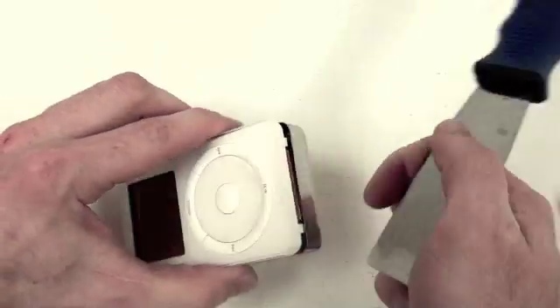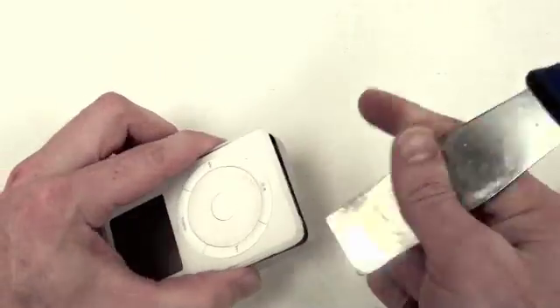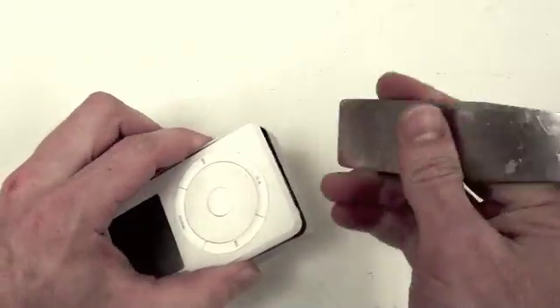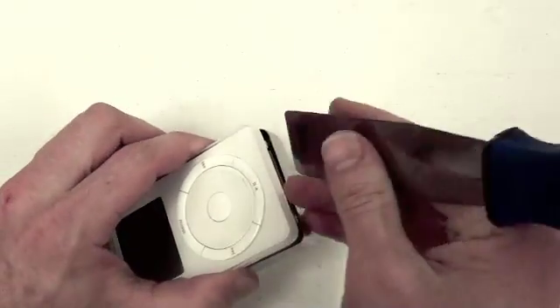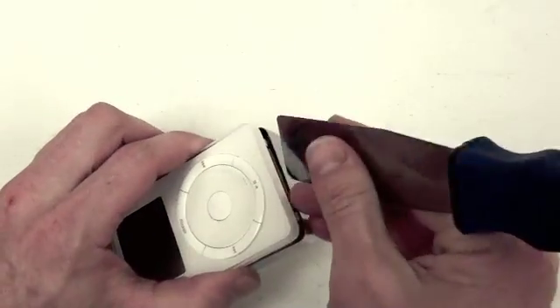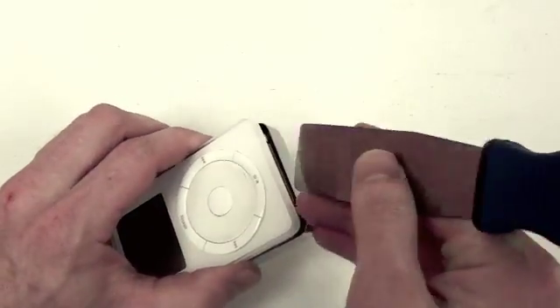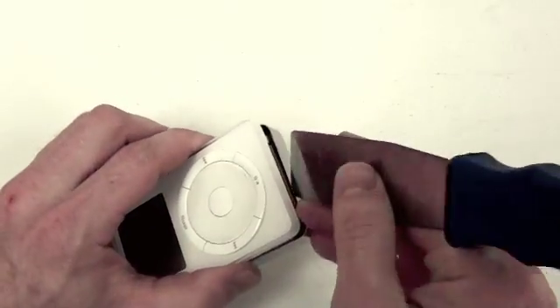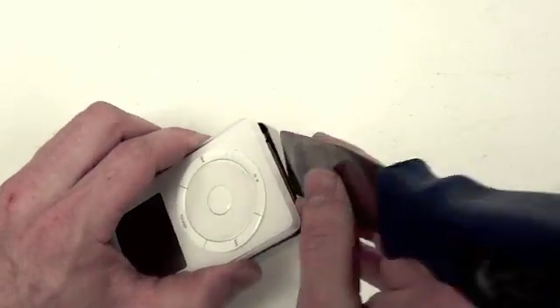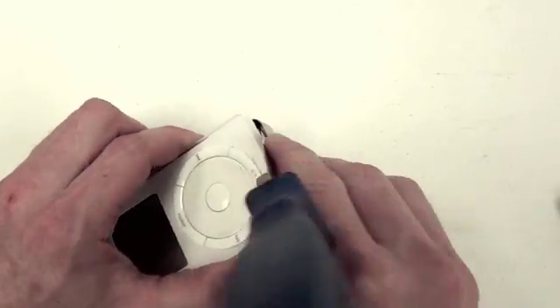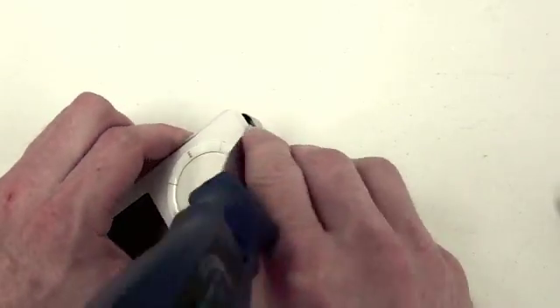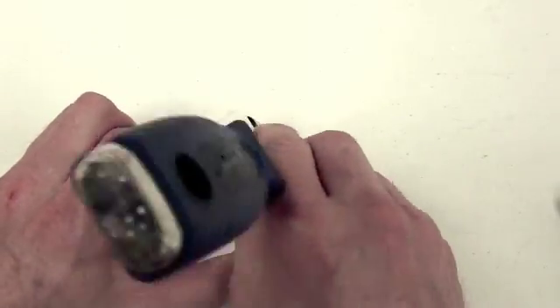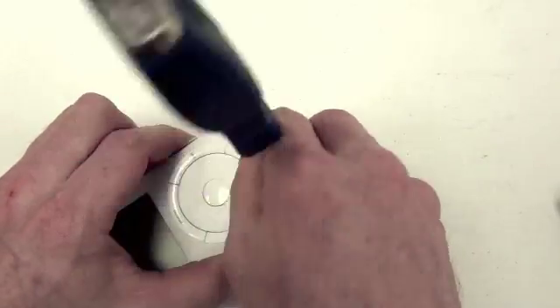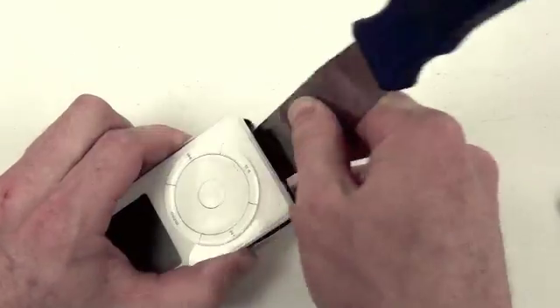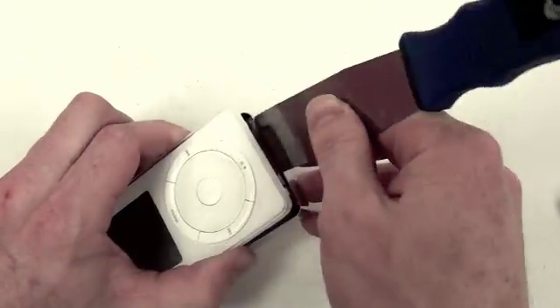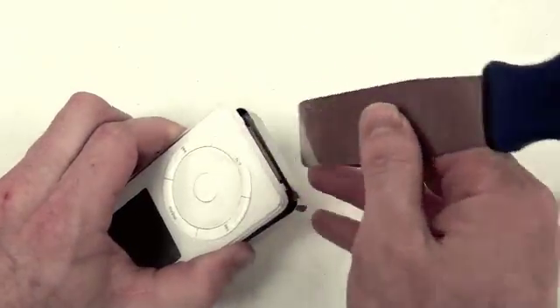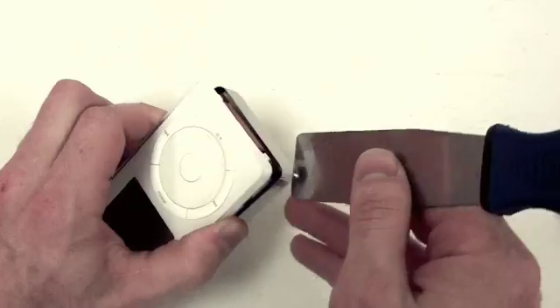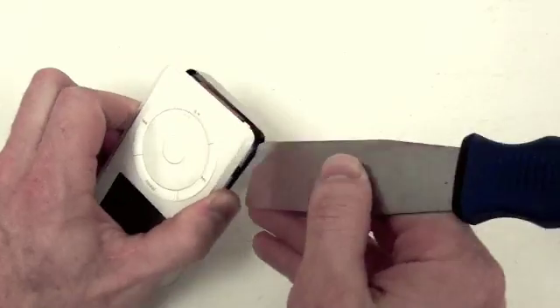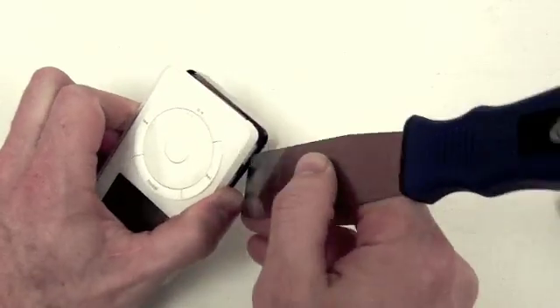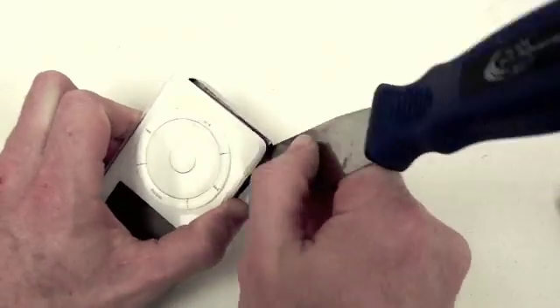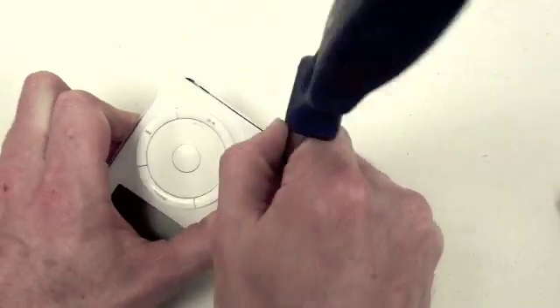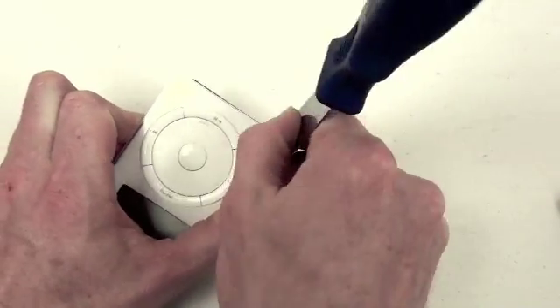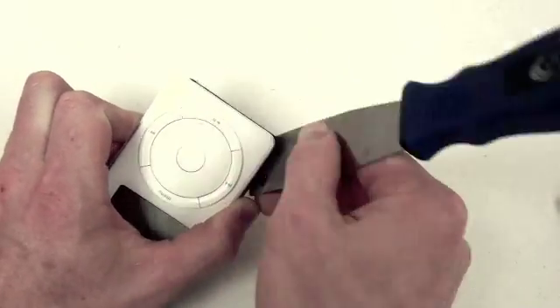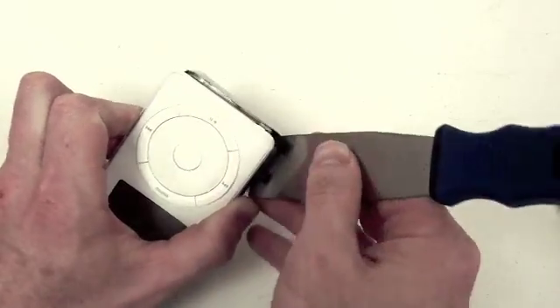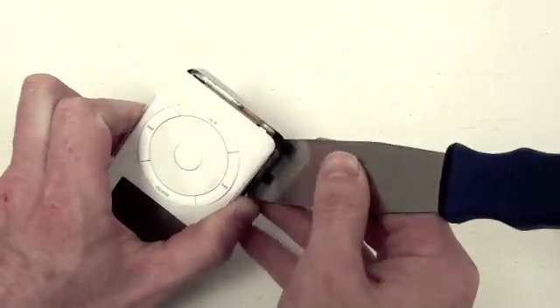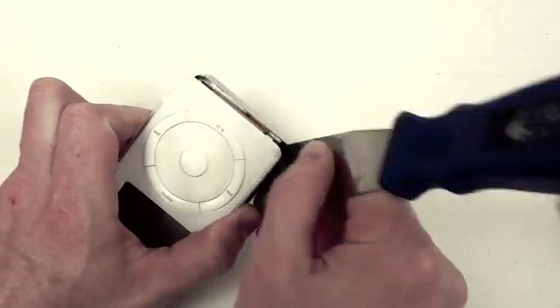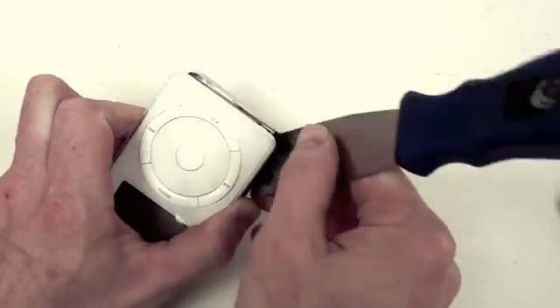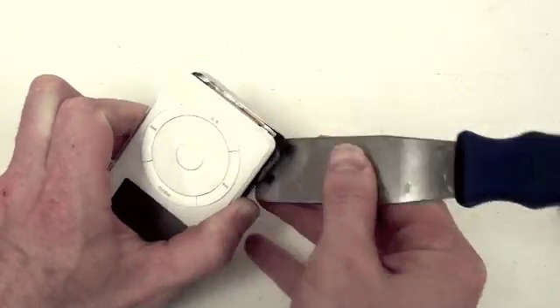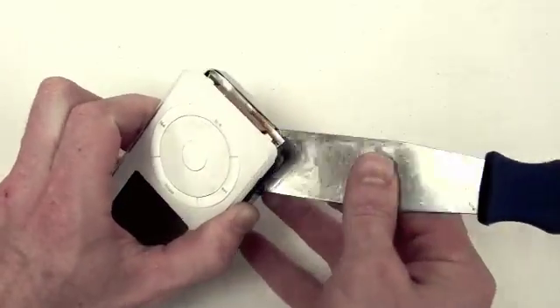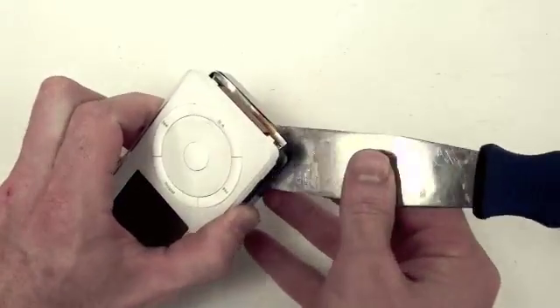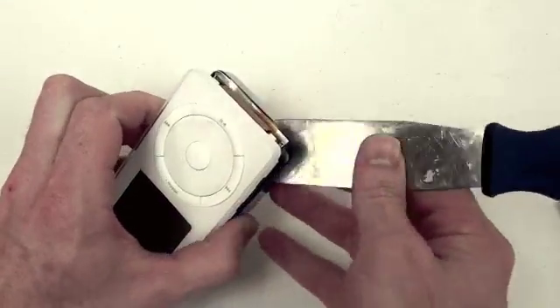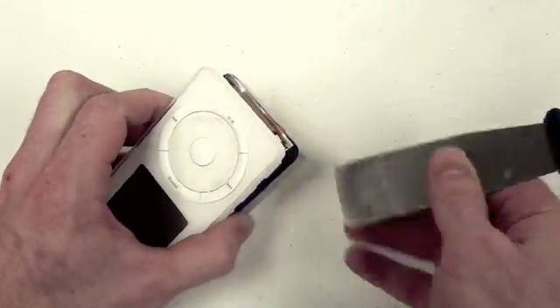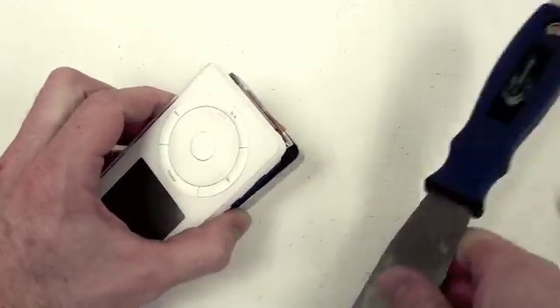Now you'll want to pry up from the bottom with your putty knife, lifting all the insides up and out of the back case.